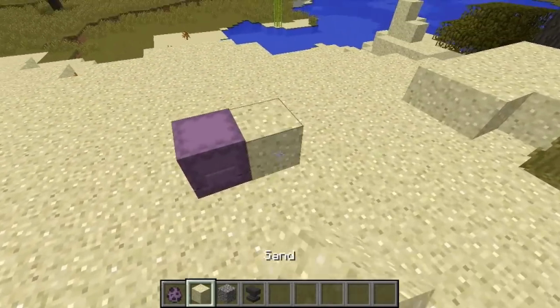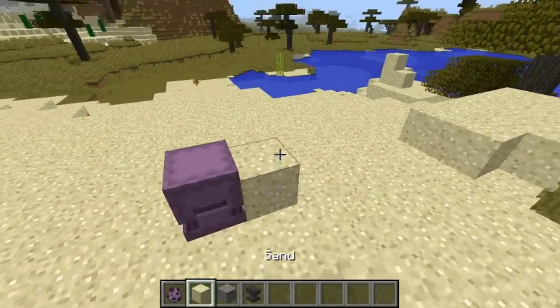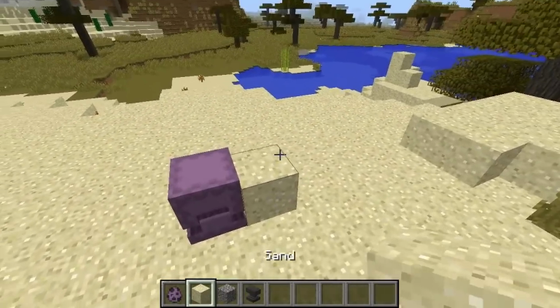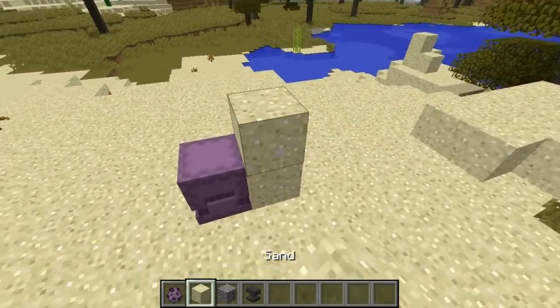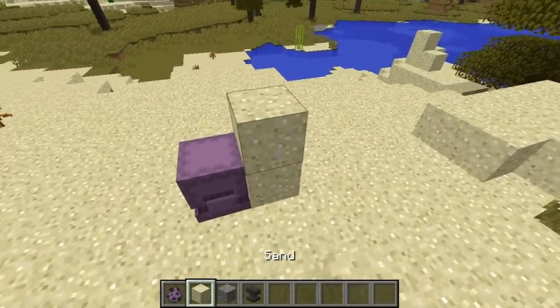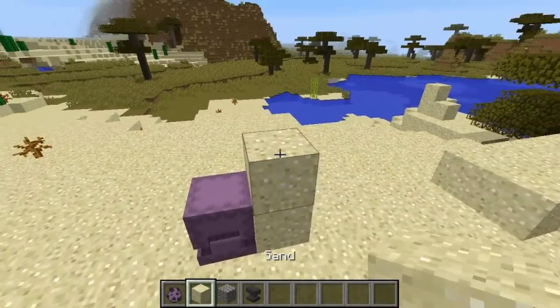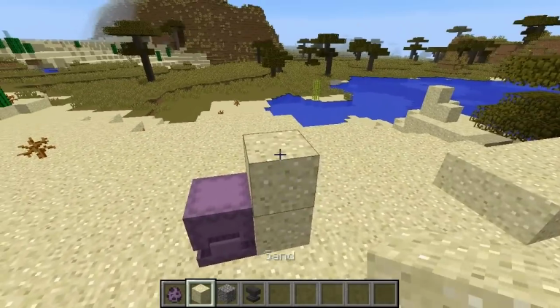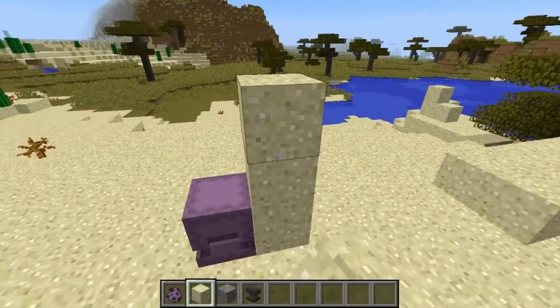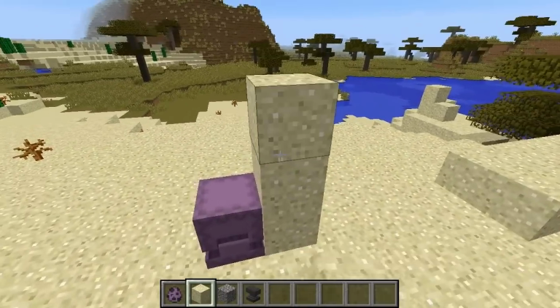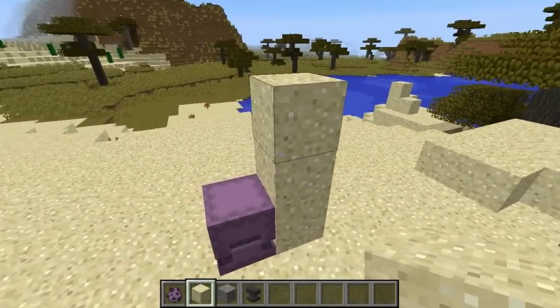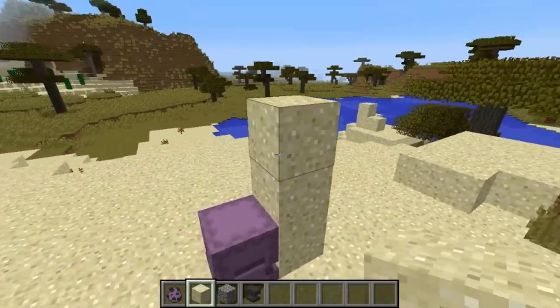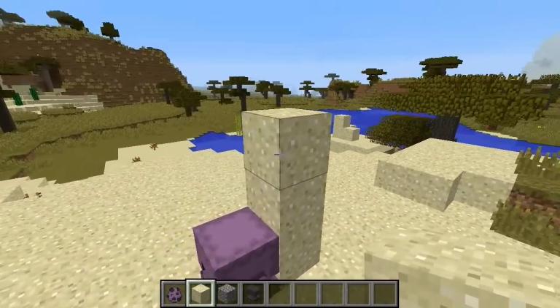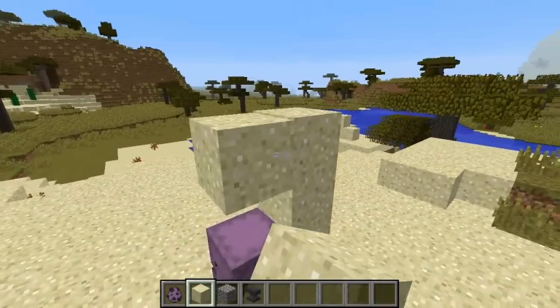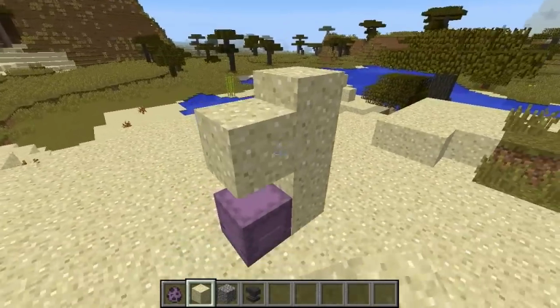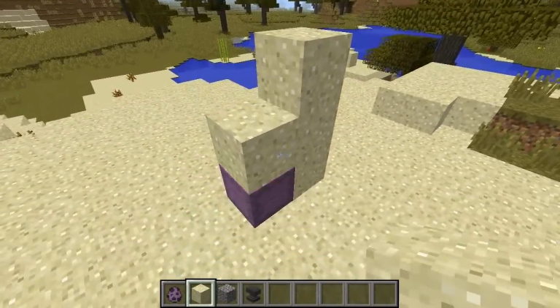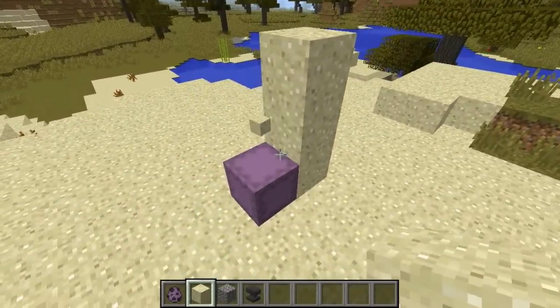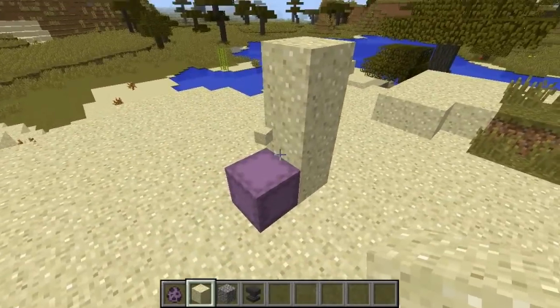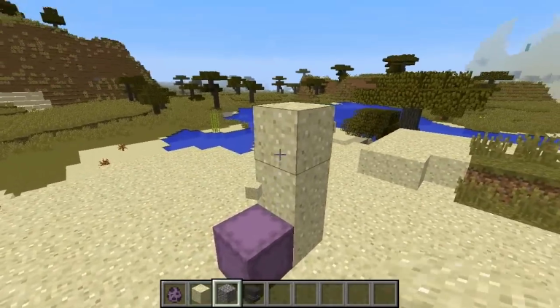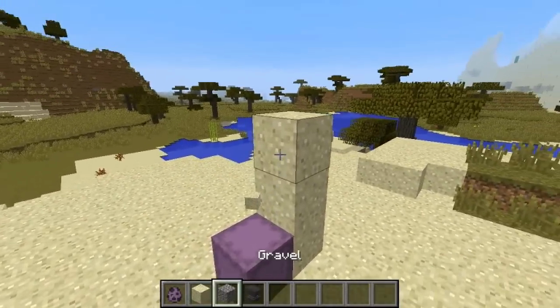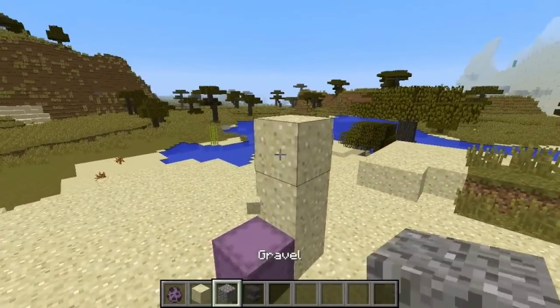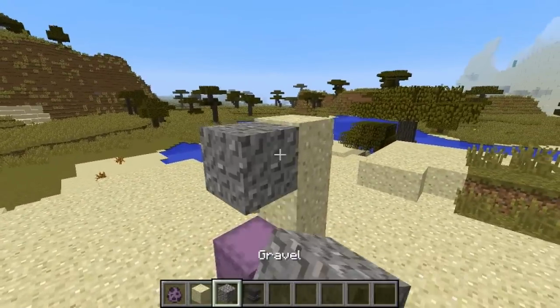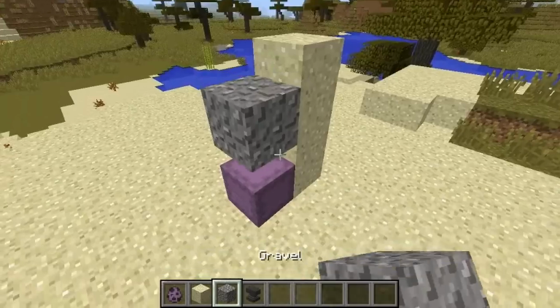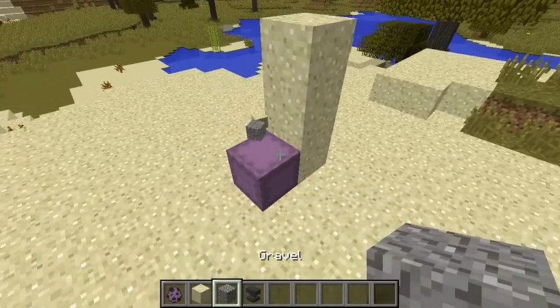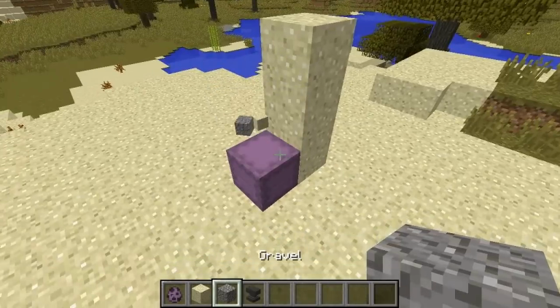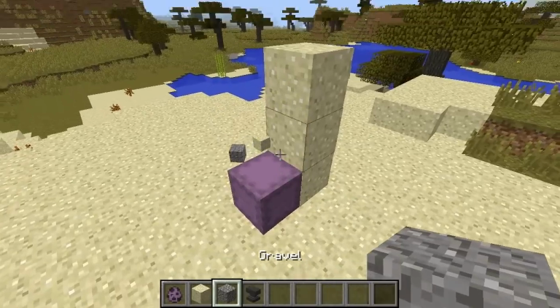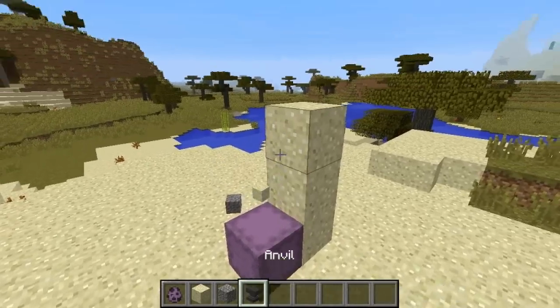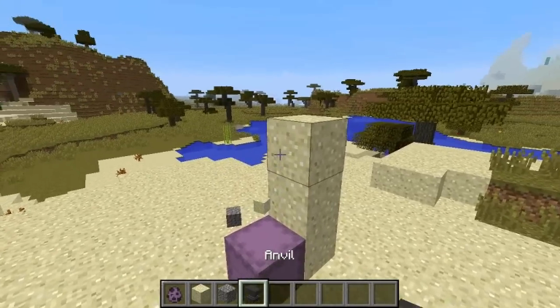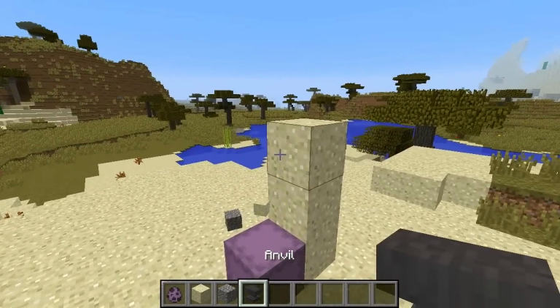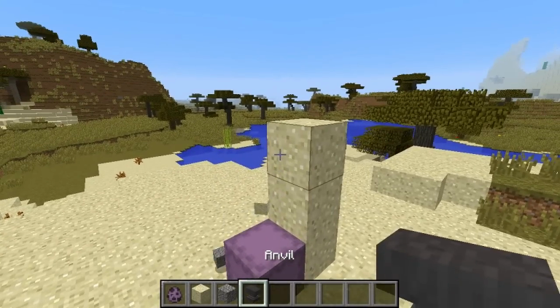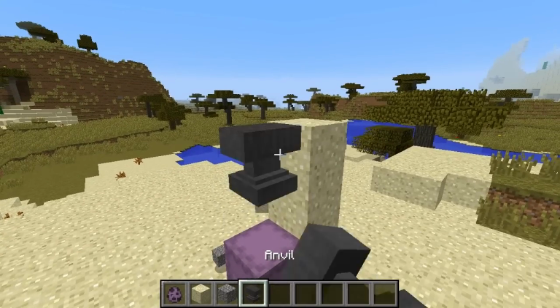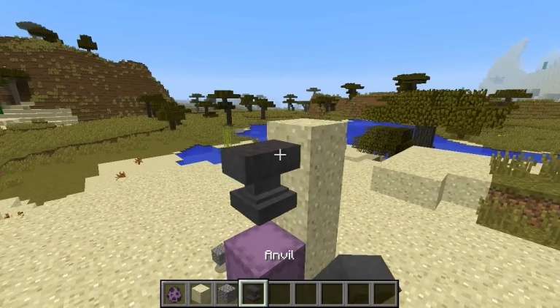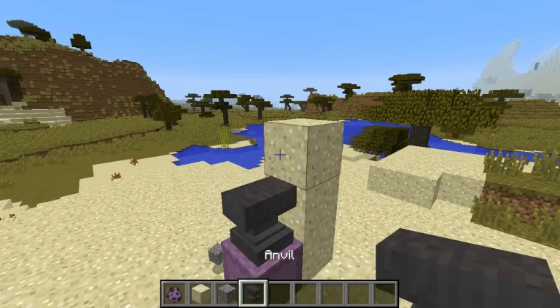Shulkers can break gravity blocks like sand, gravel, and even anvils.